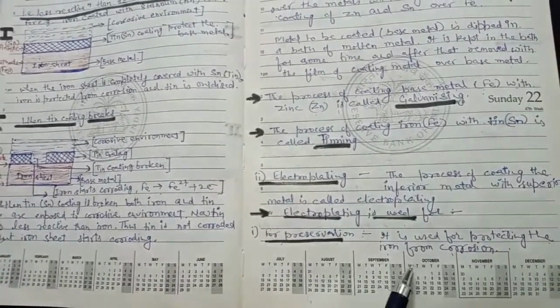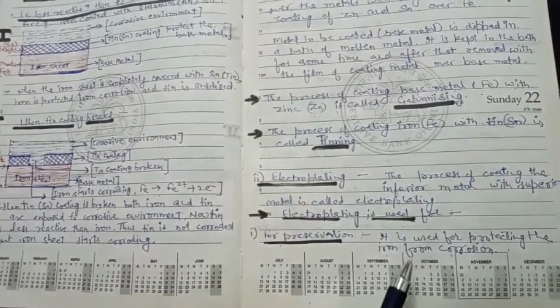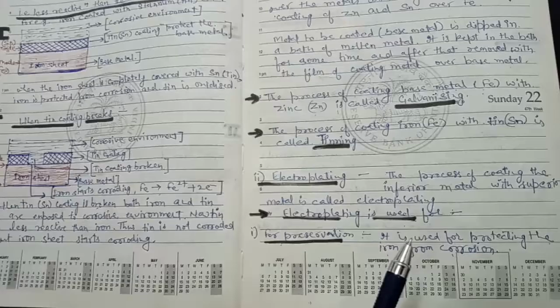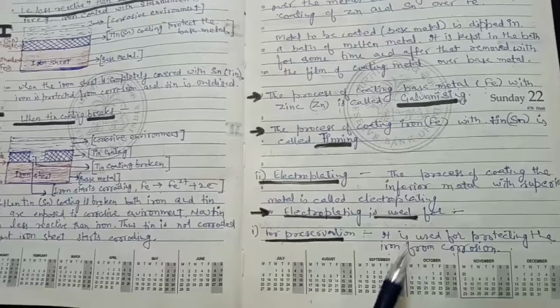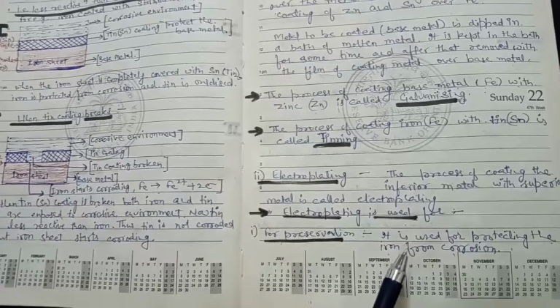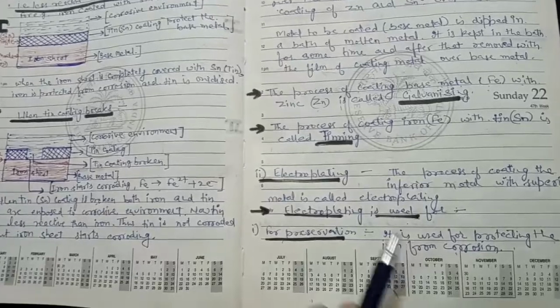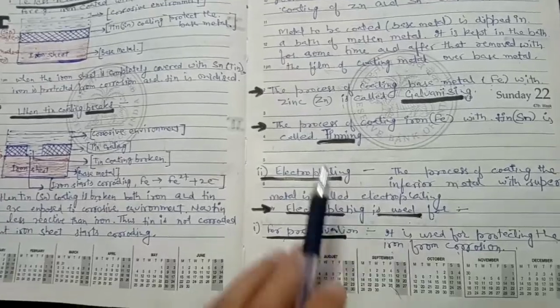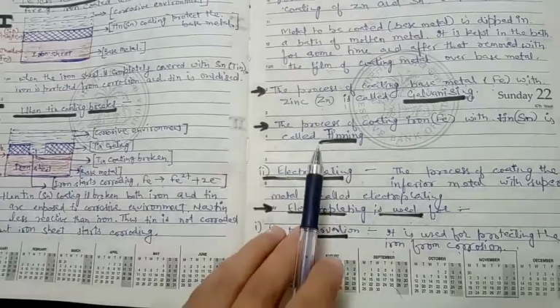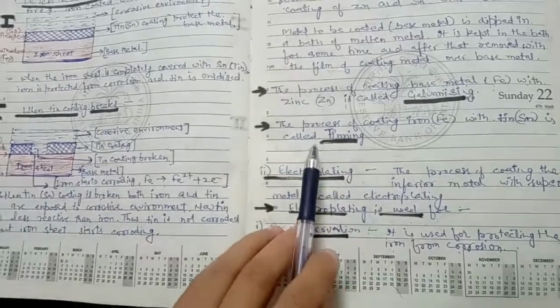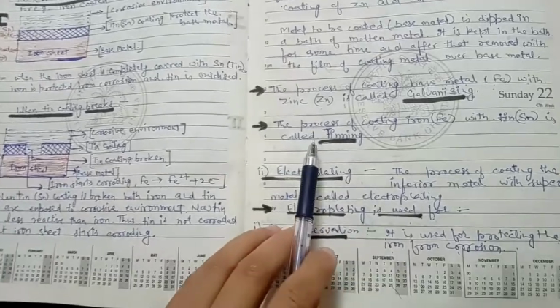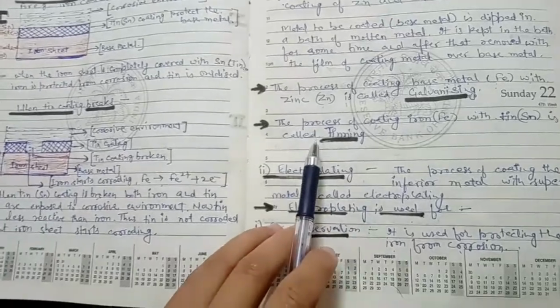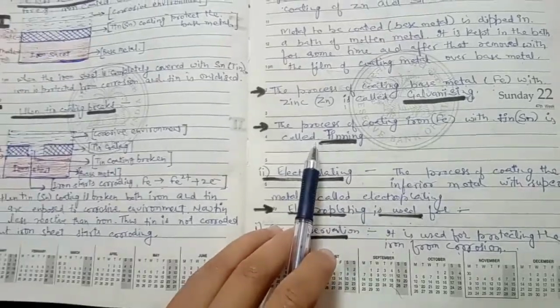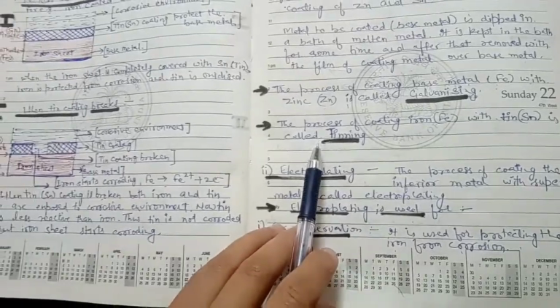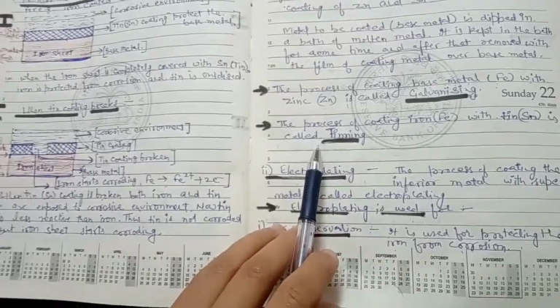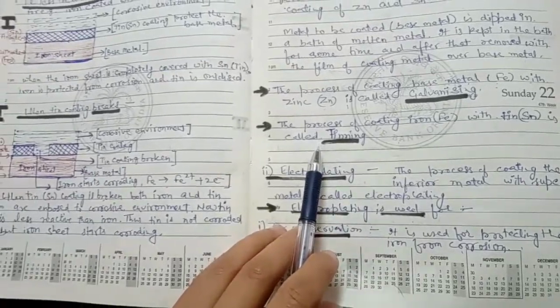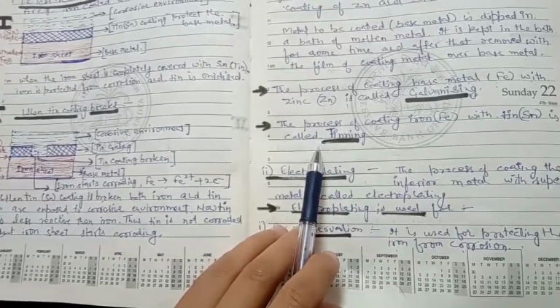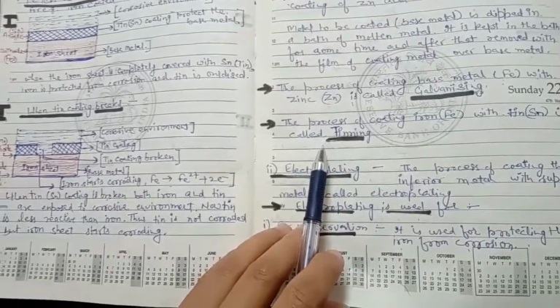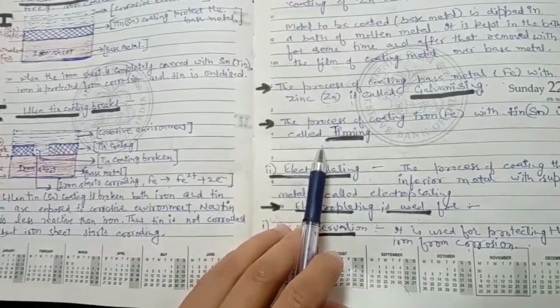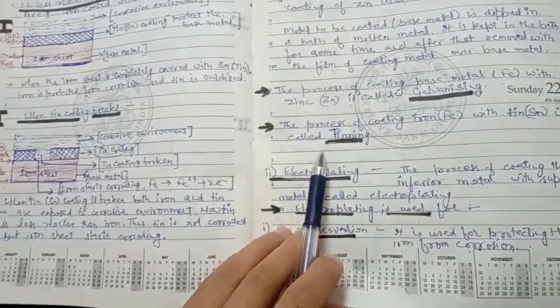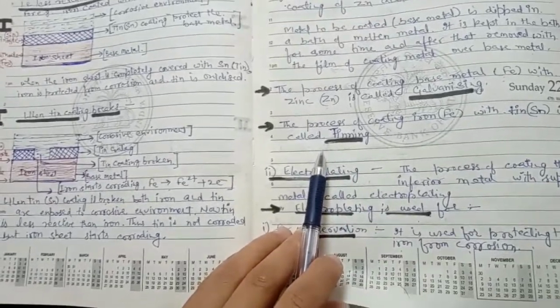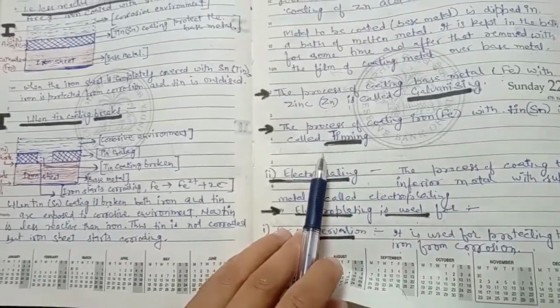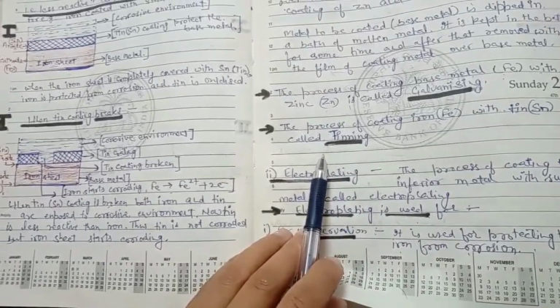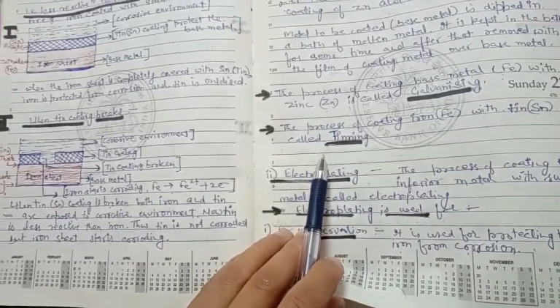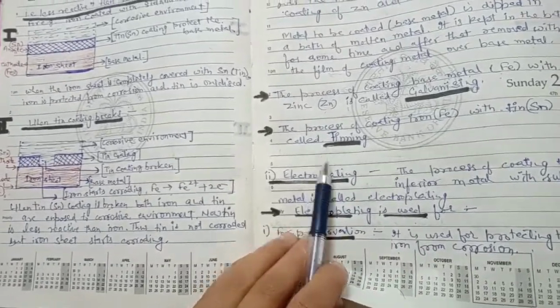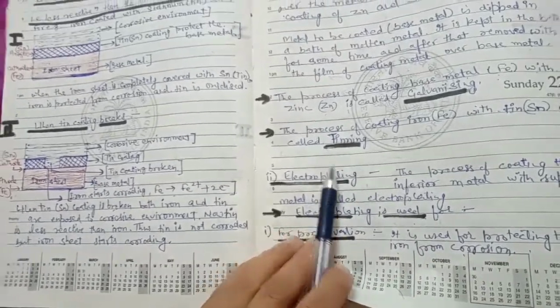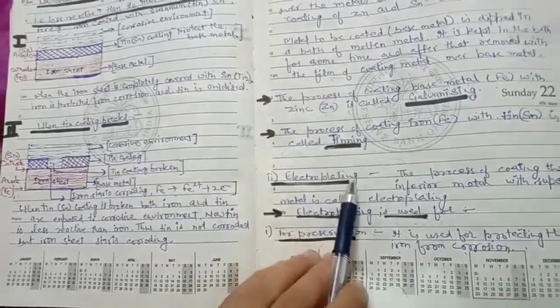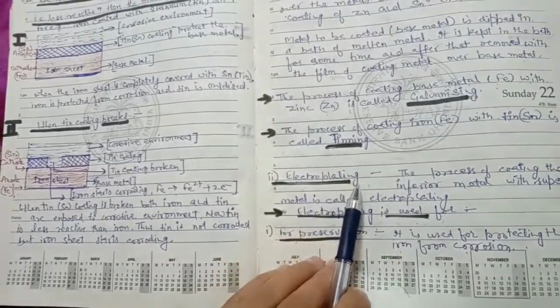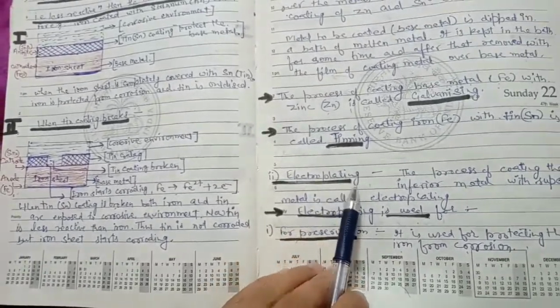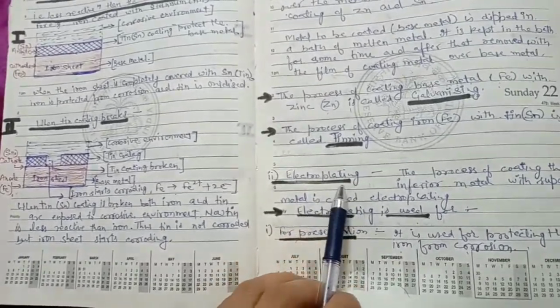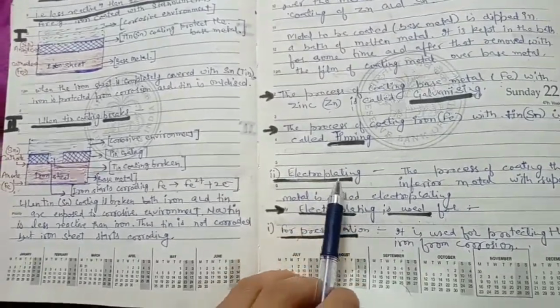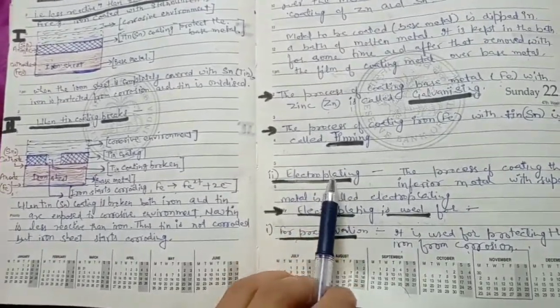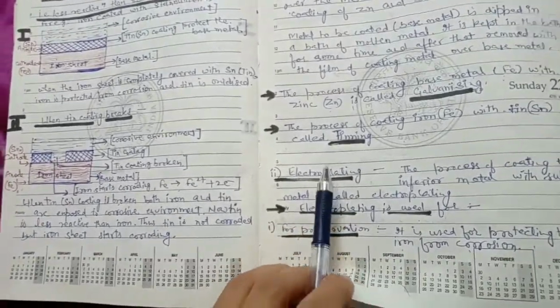For example, if we have to protect iron from corrosion, we can coat its surface with zinc using electroplating.